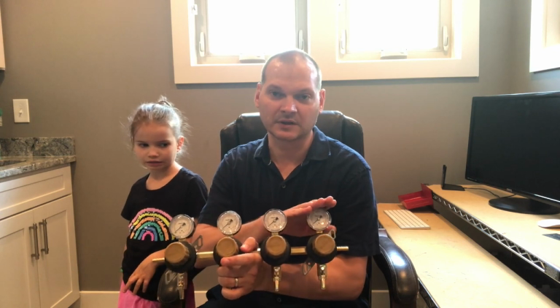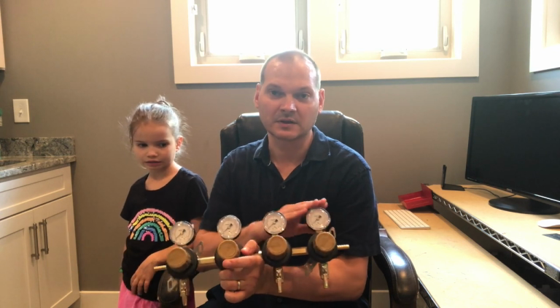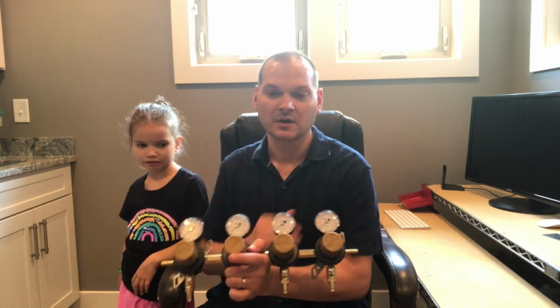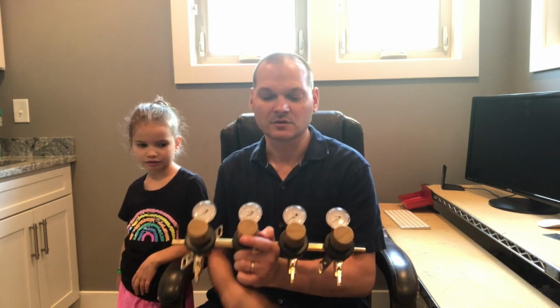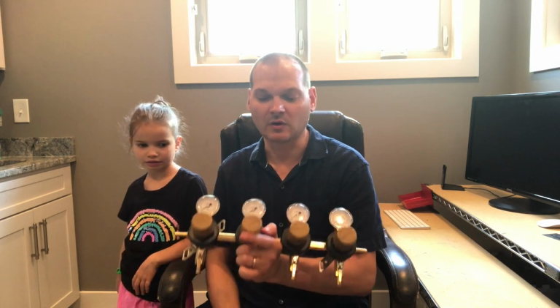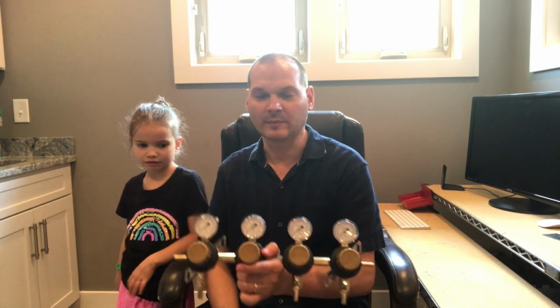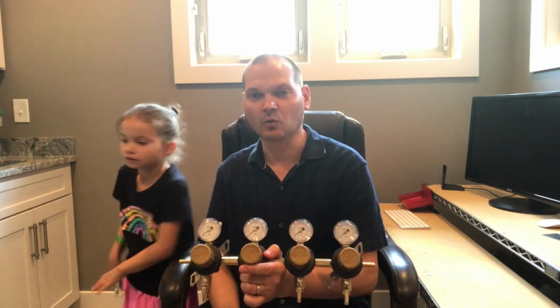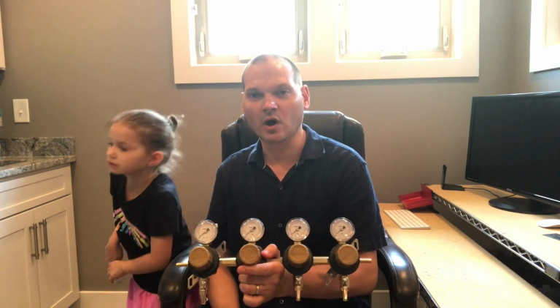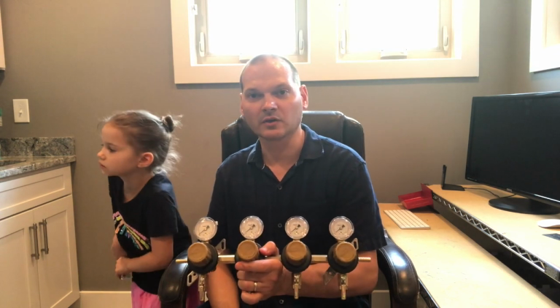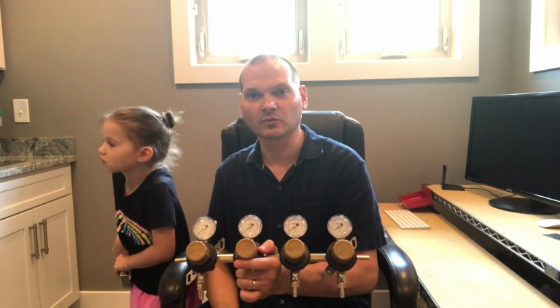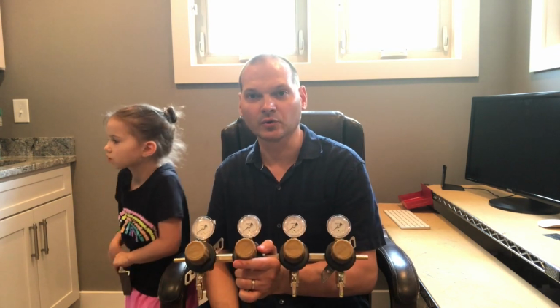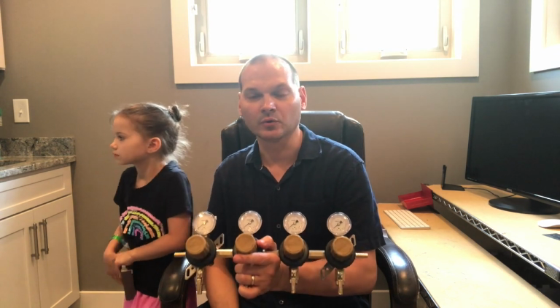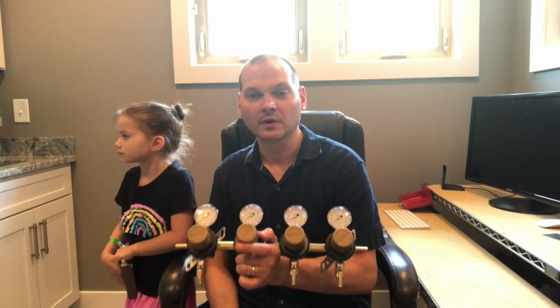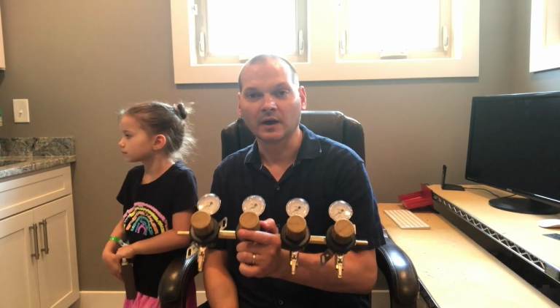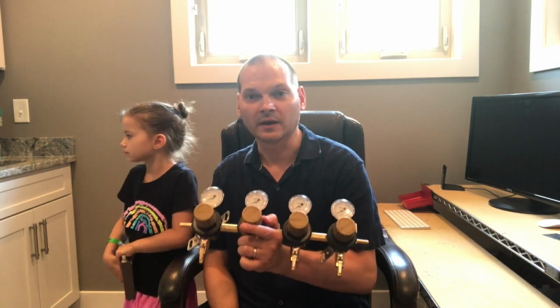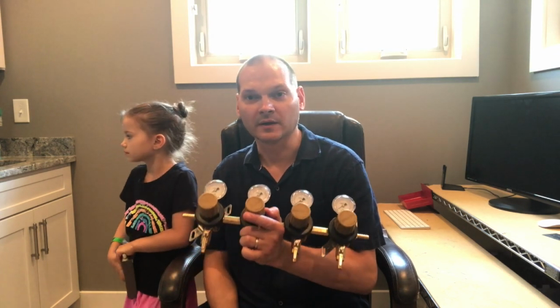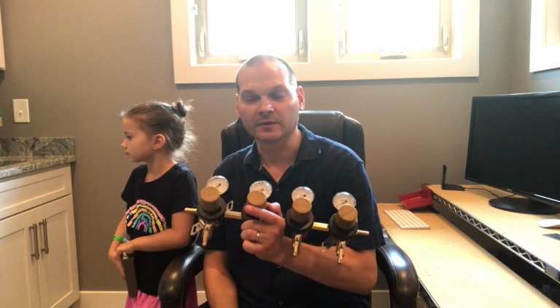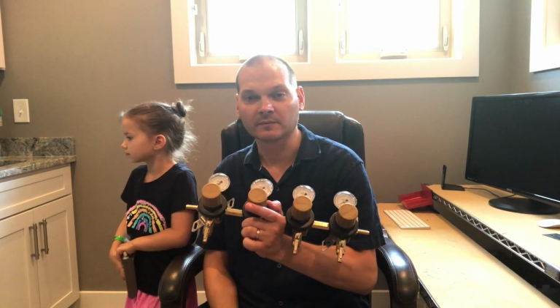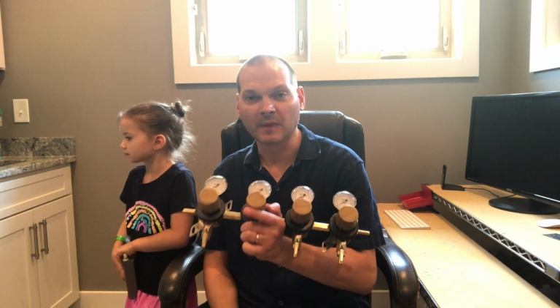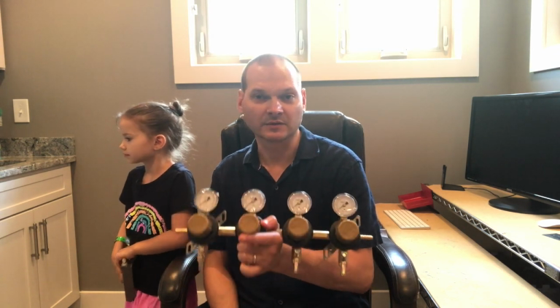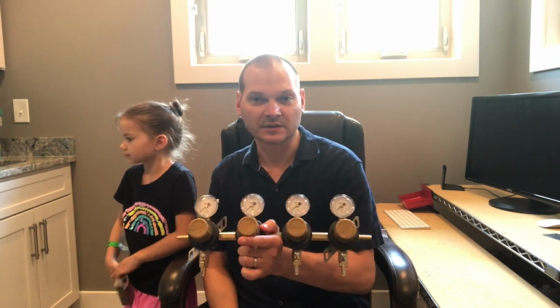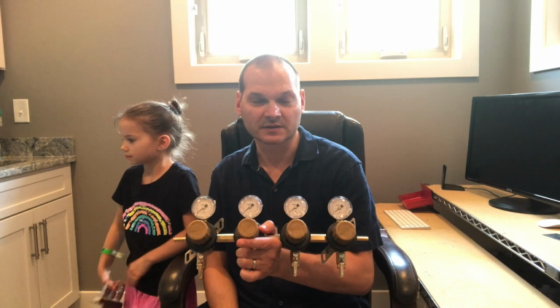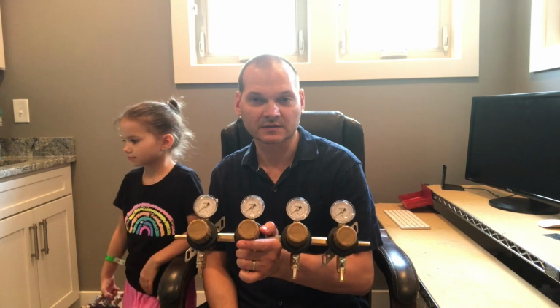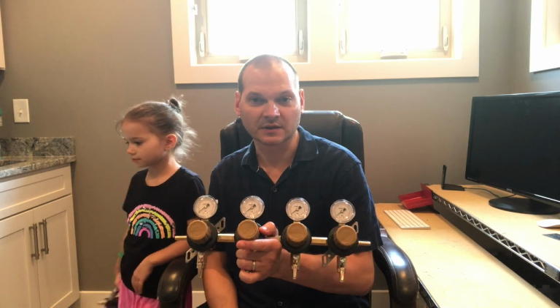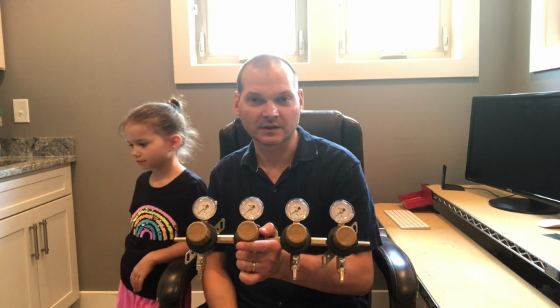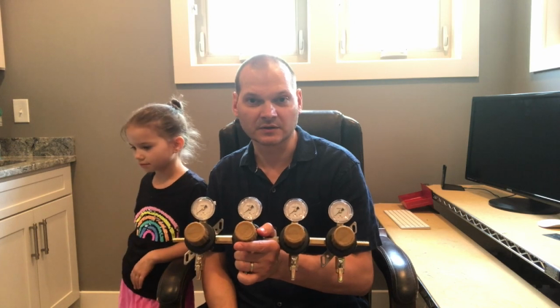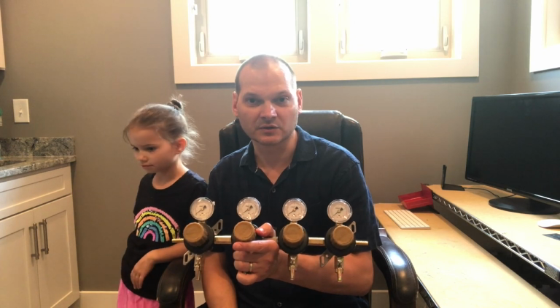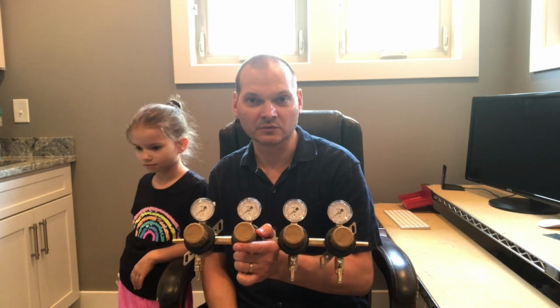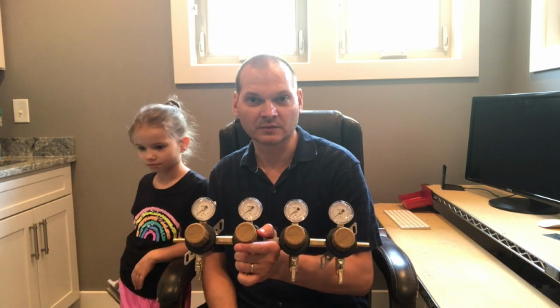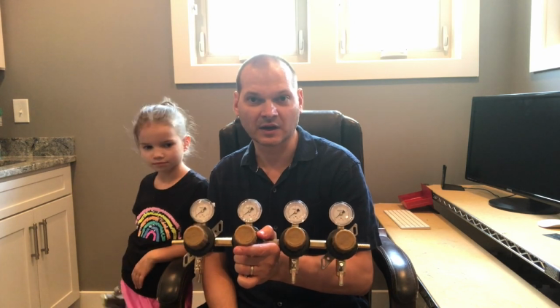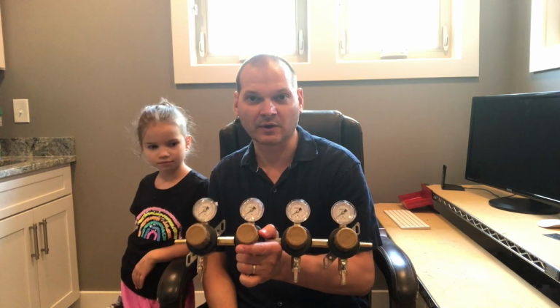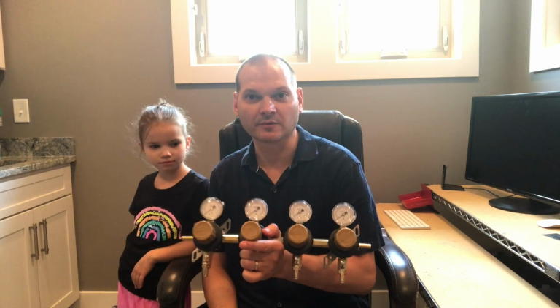That's why I decided to move to a secondary regulator setup, where I can have different pressures coming out of each one. So I'm gonna walk you through mounting this into the kegerator.